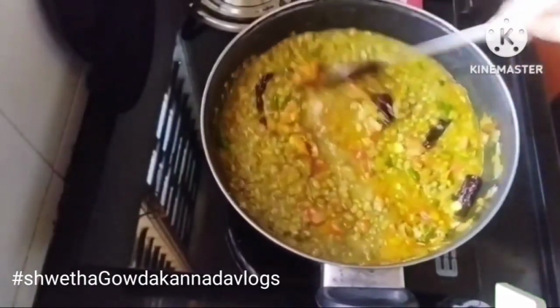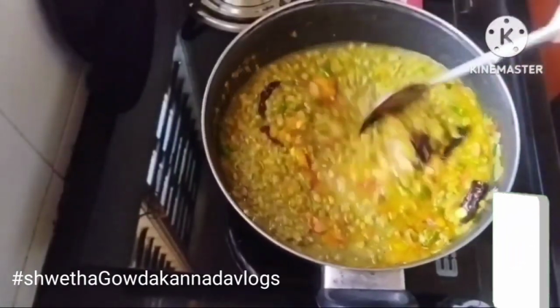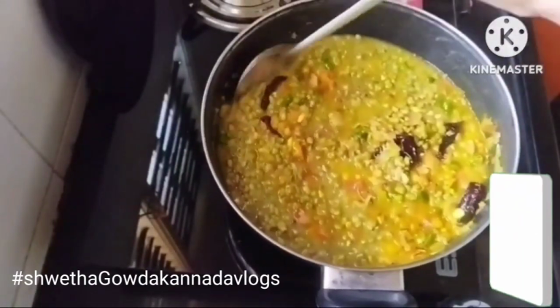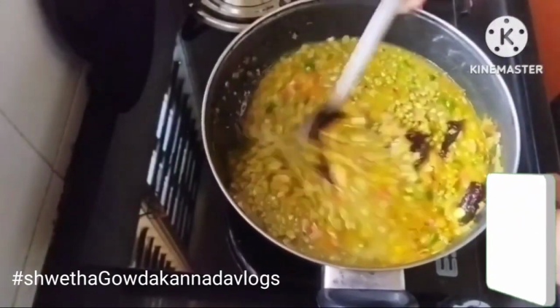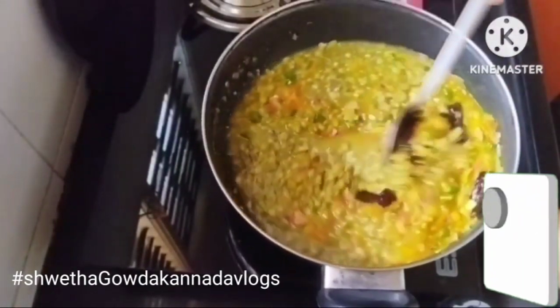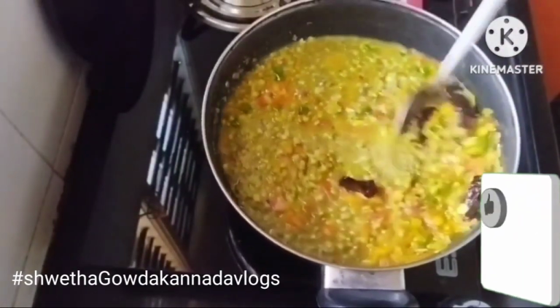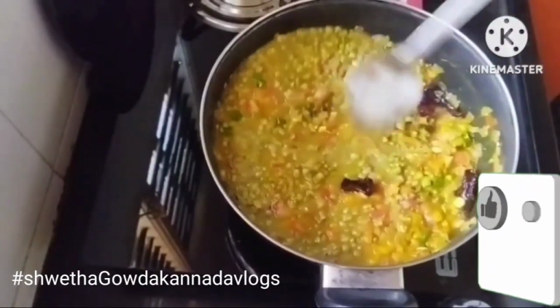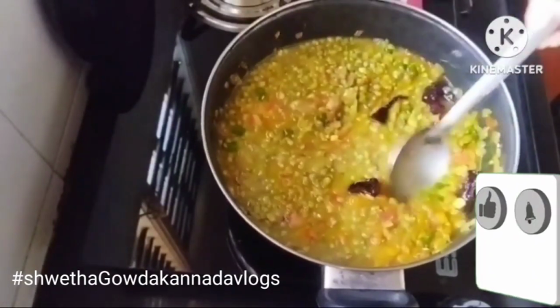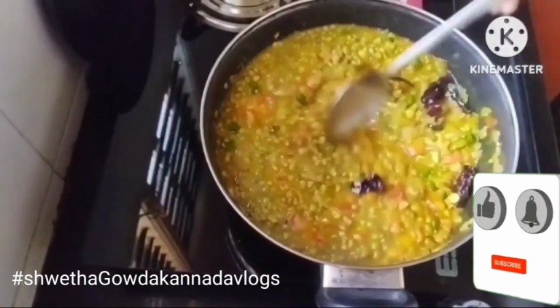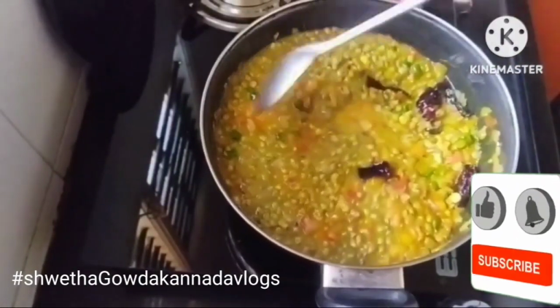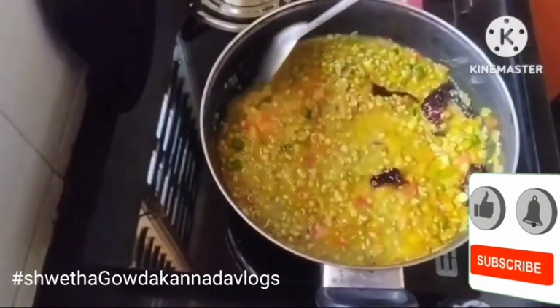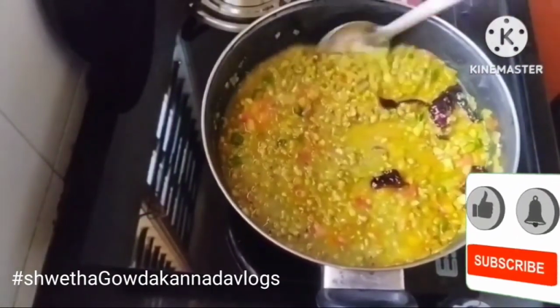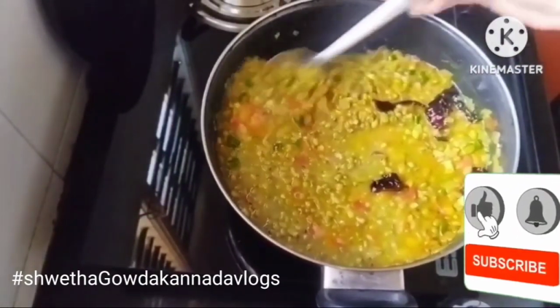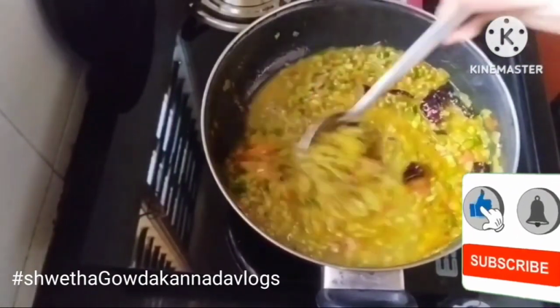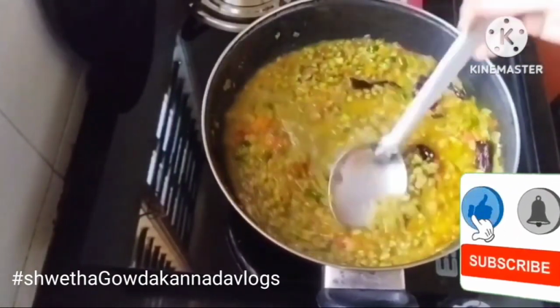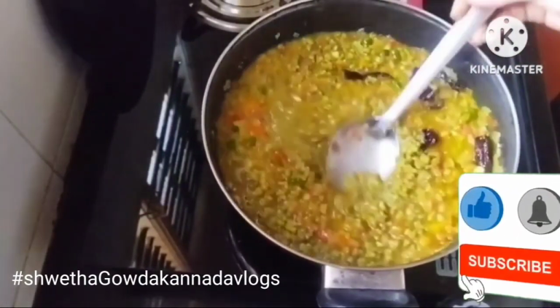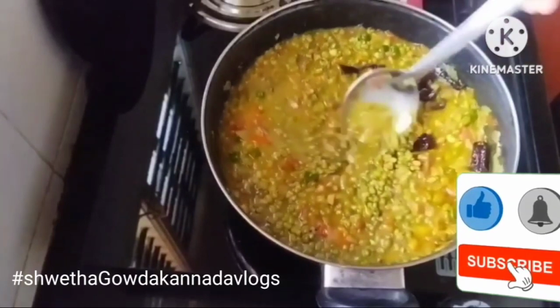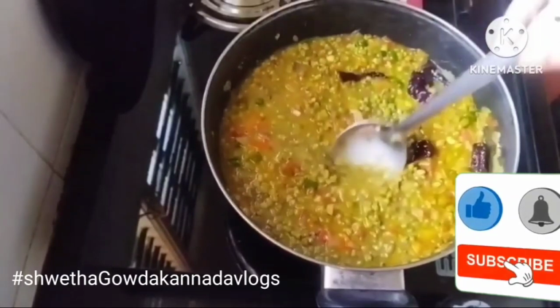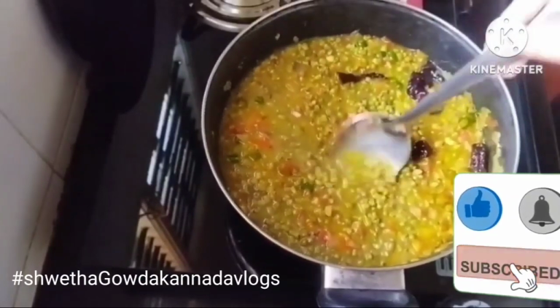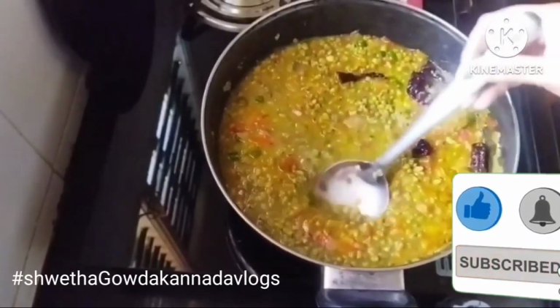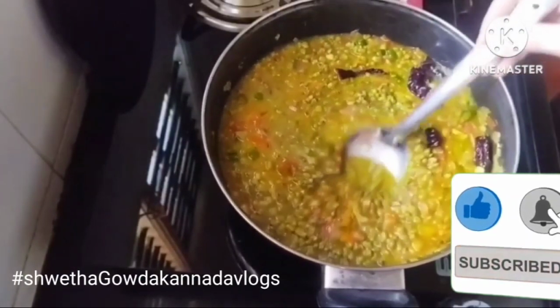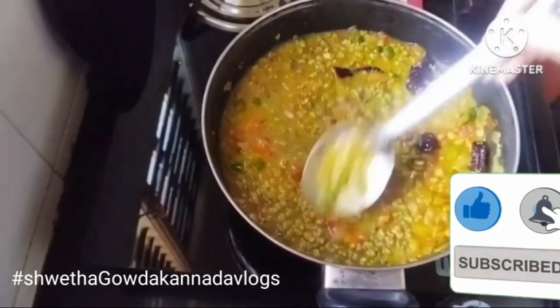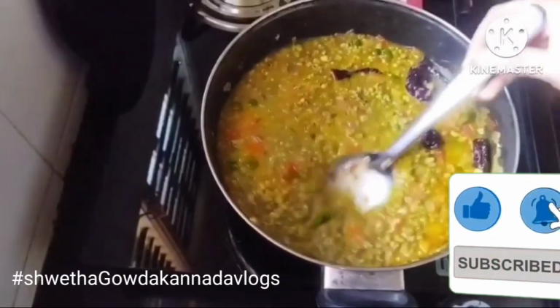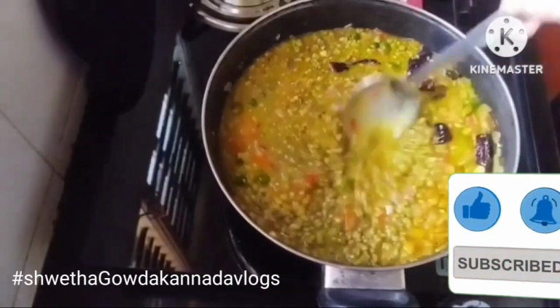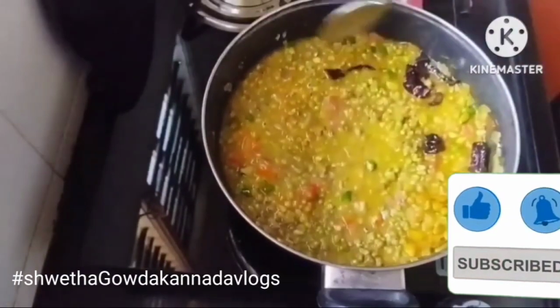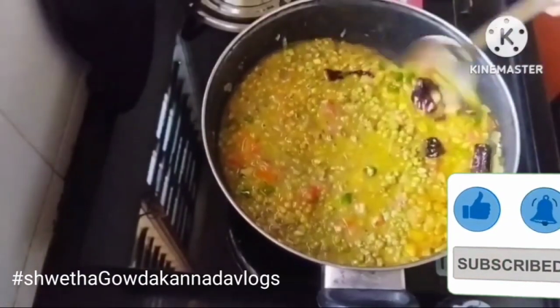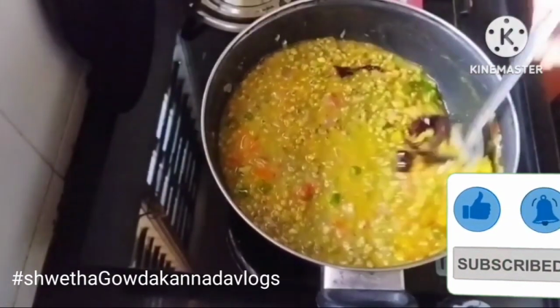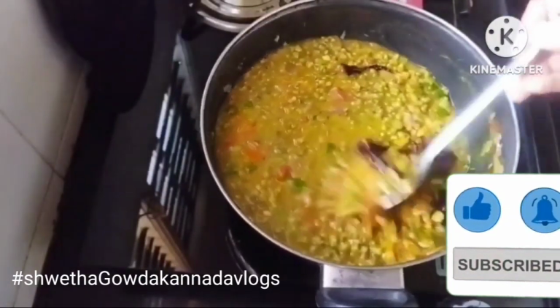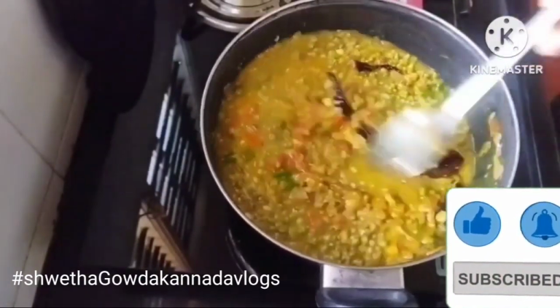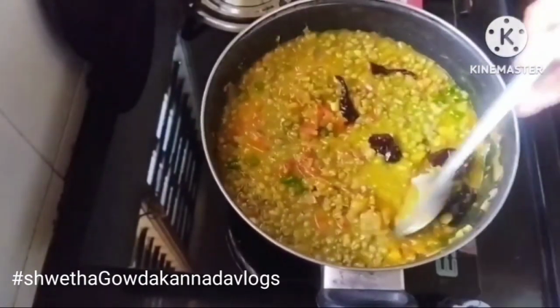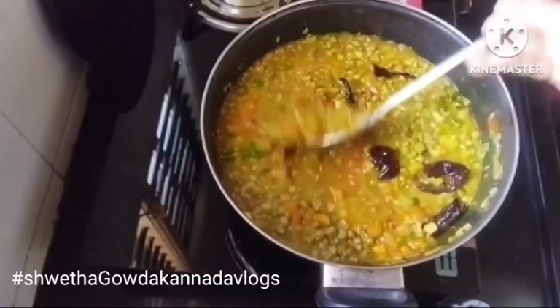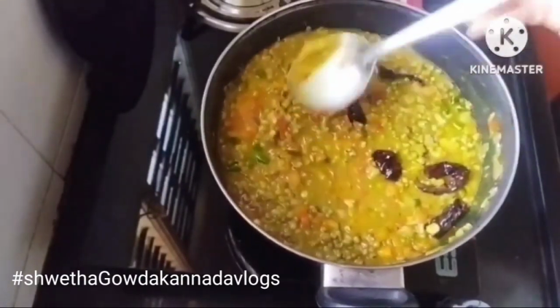If you want to visit our channel, you can subscribe and press the bell icon and press the notification button.